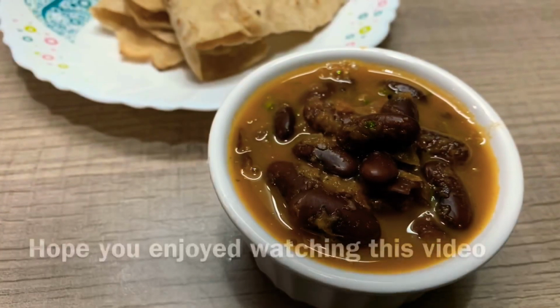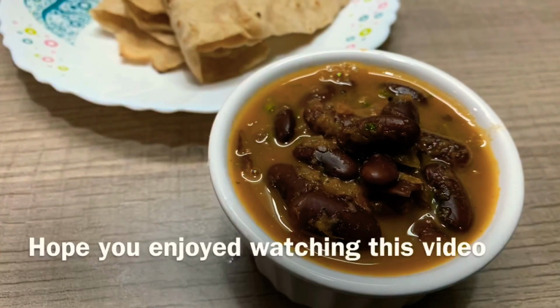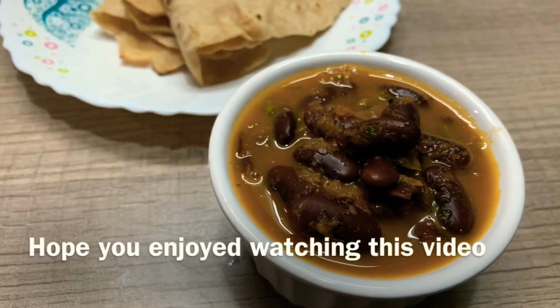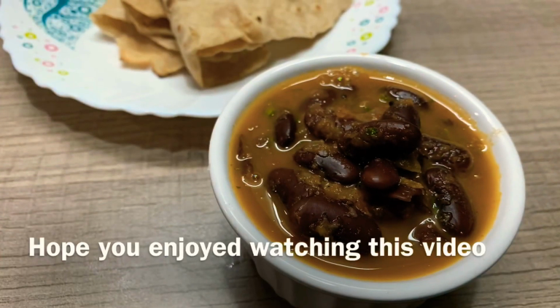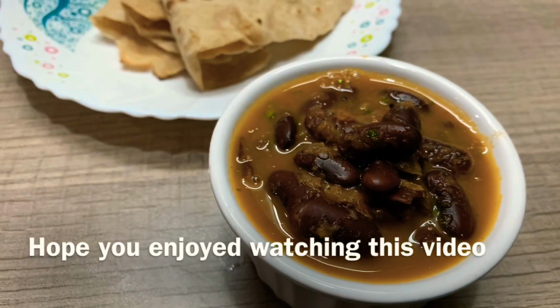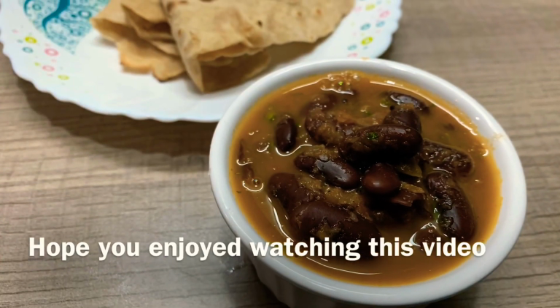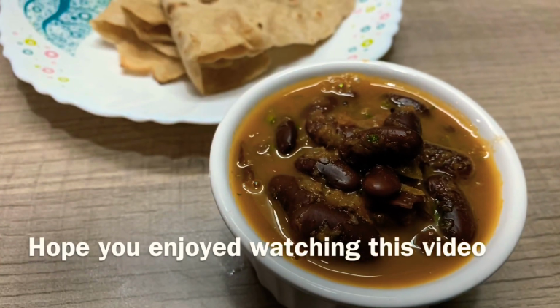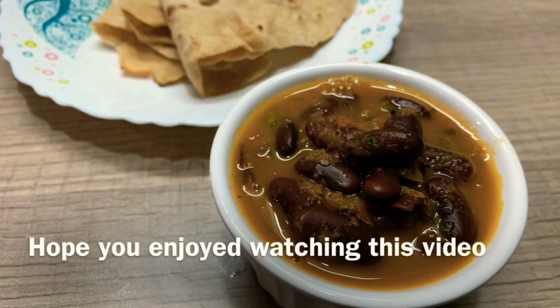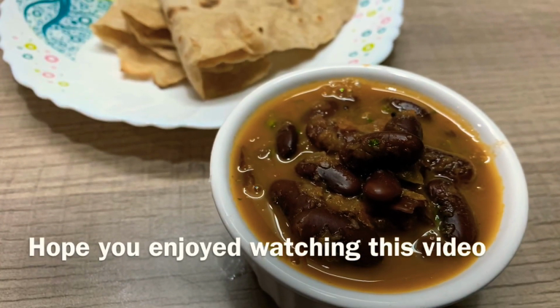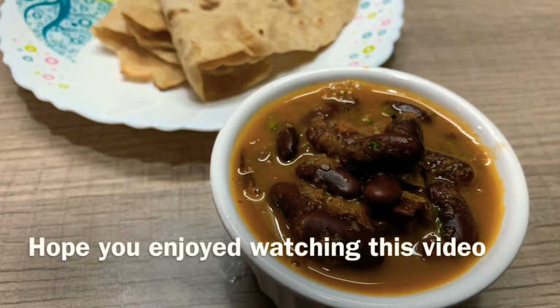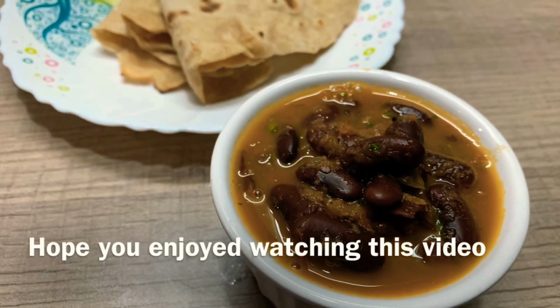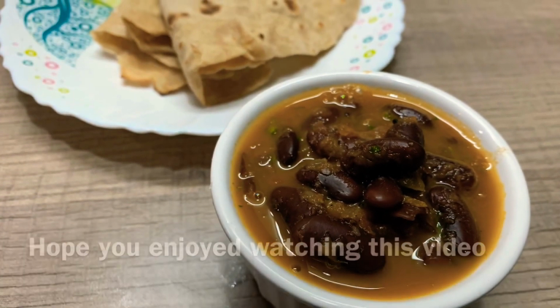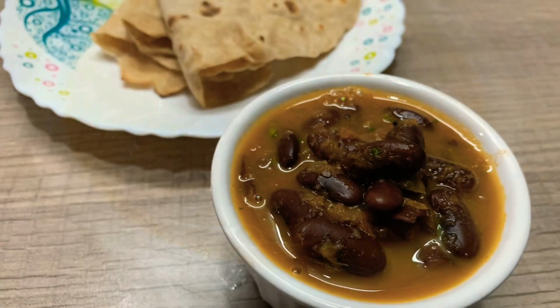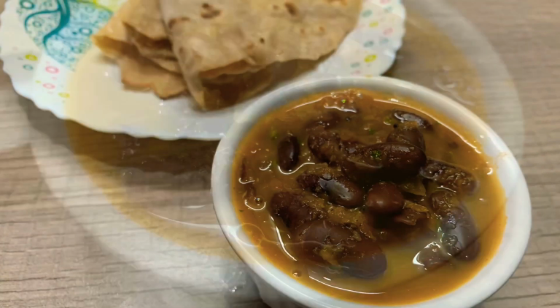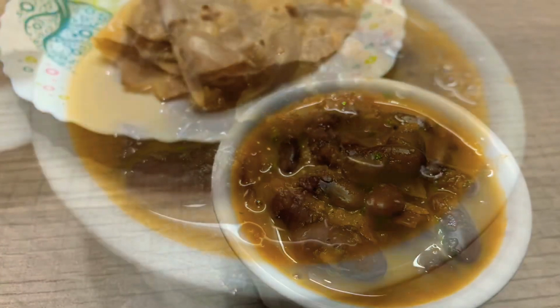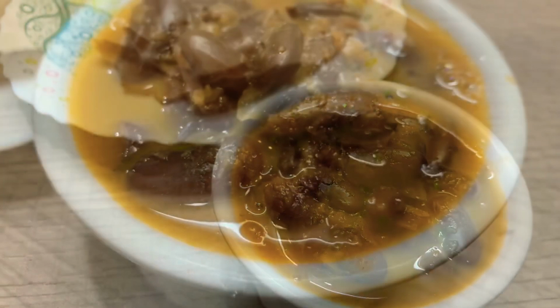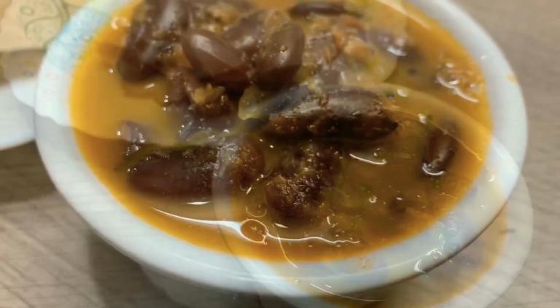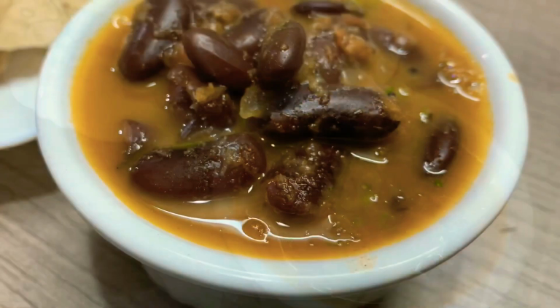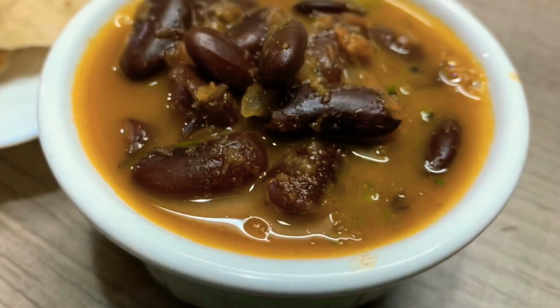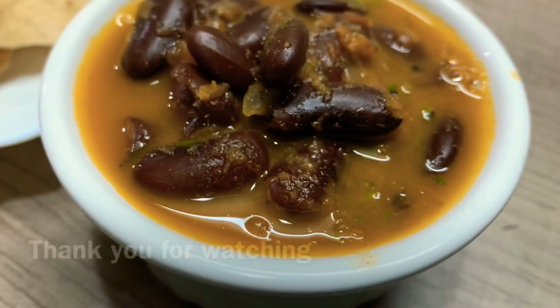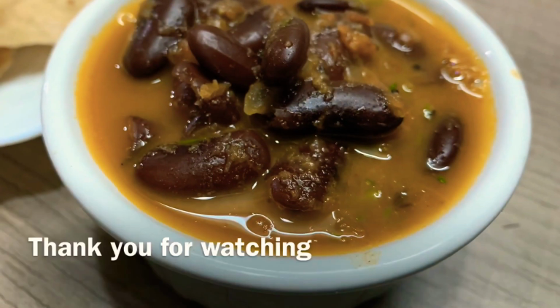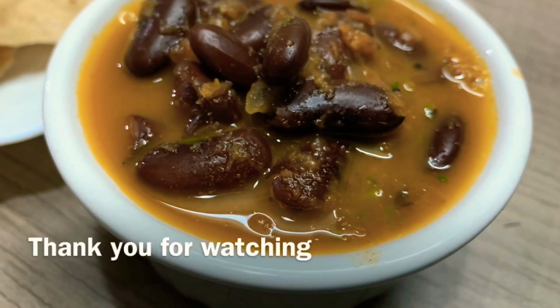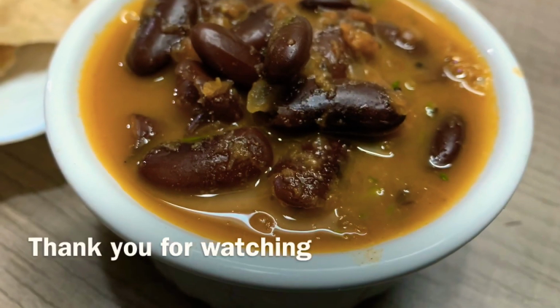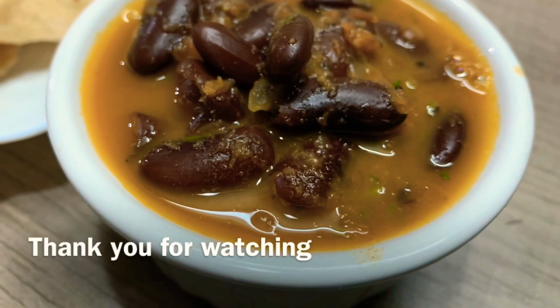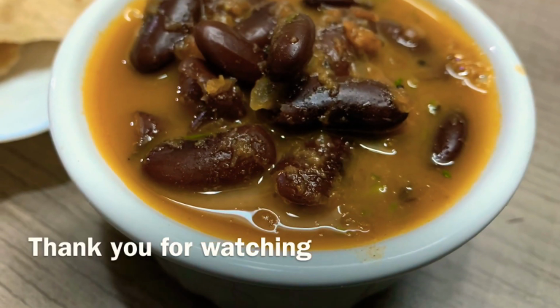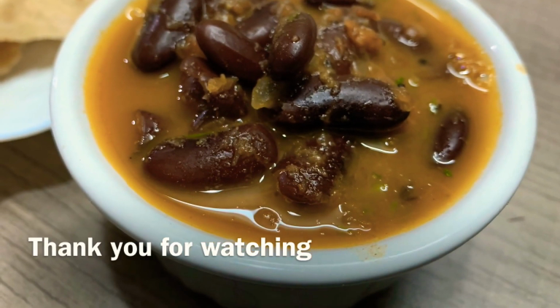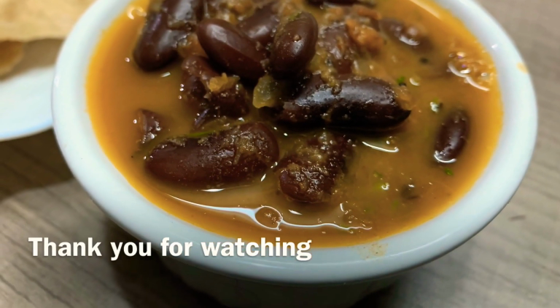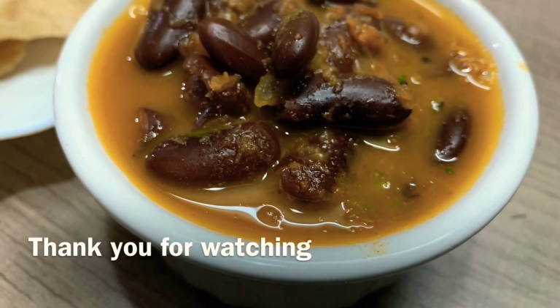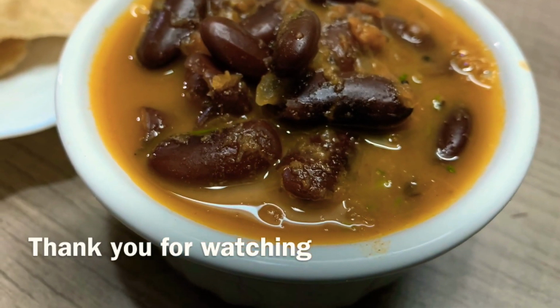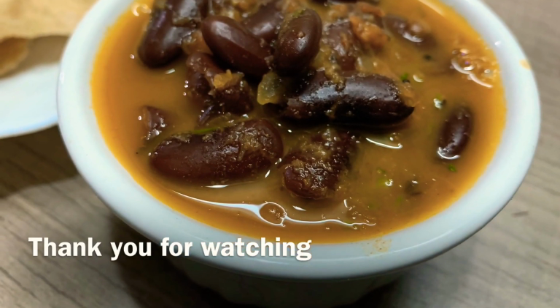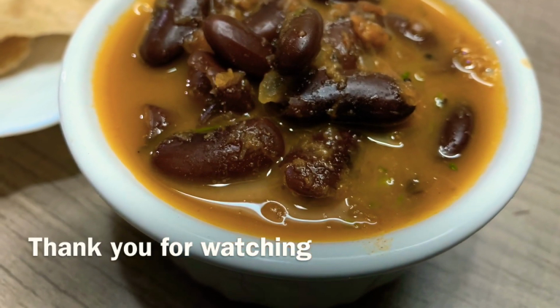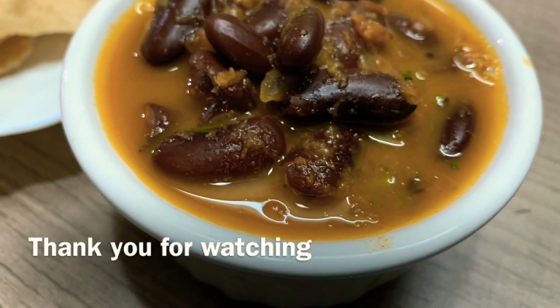I hope you enjoyed this recipe. See you in the next episode. Bye!